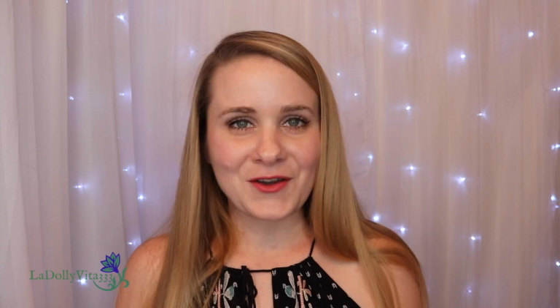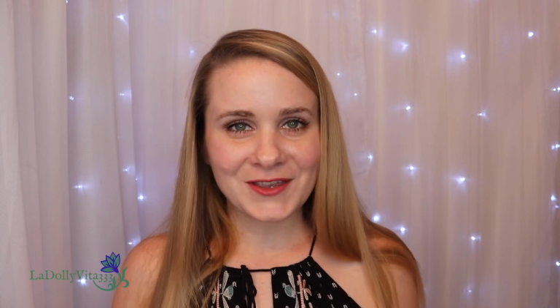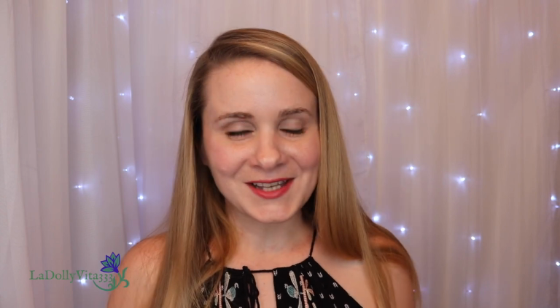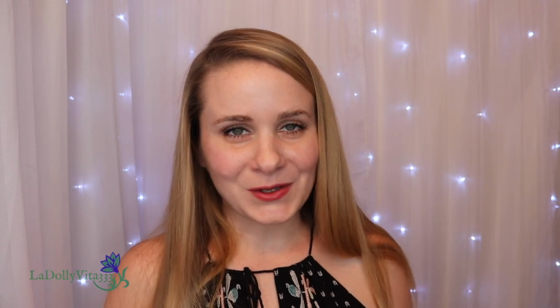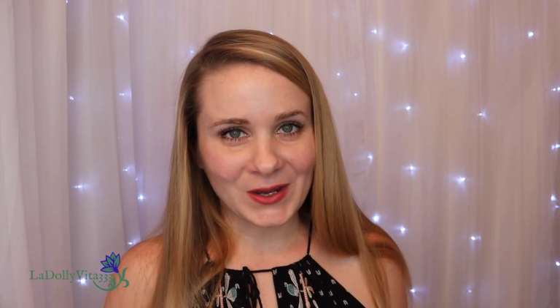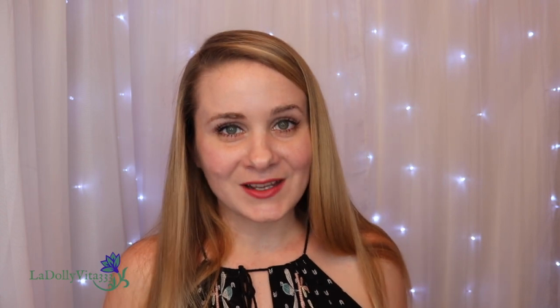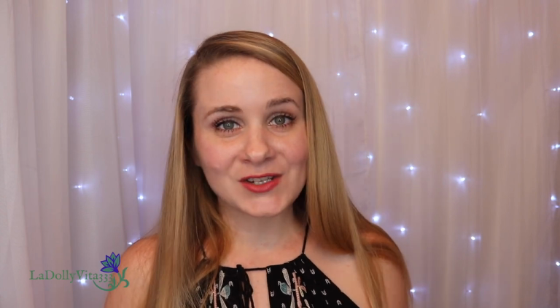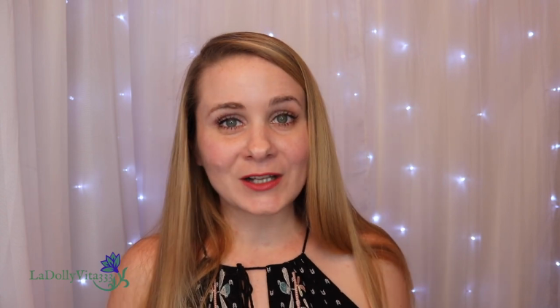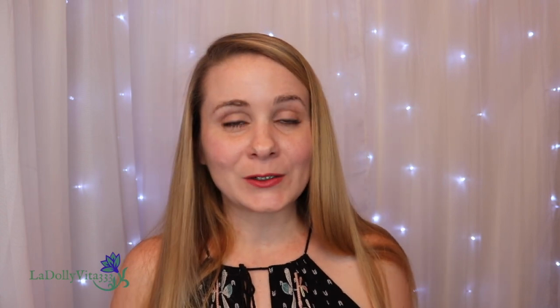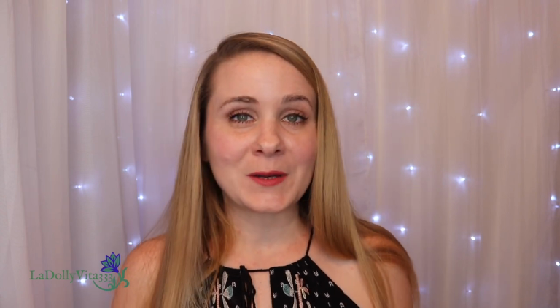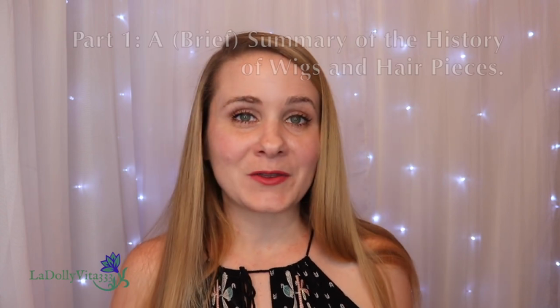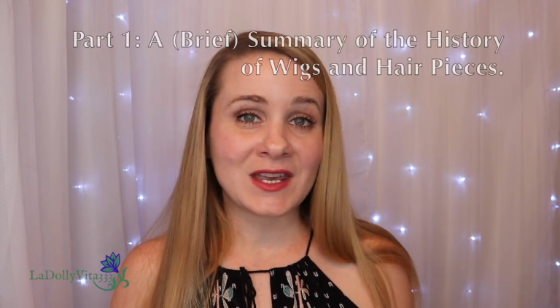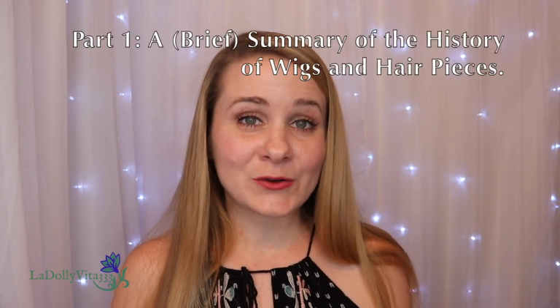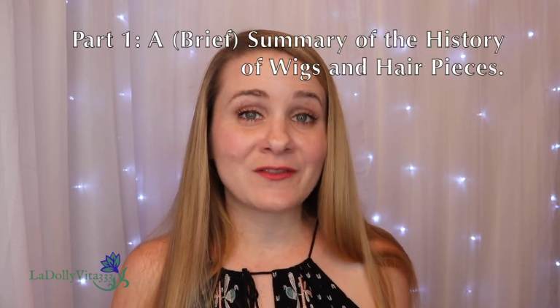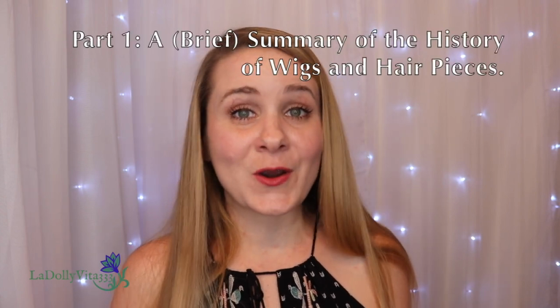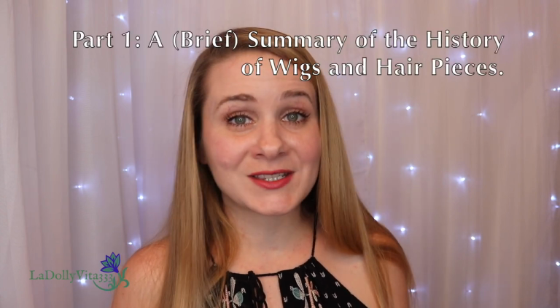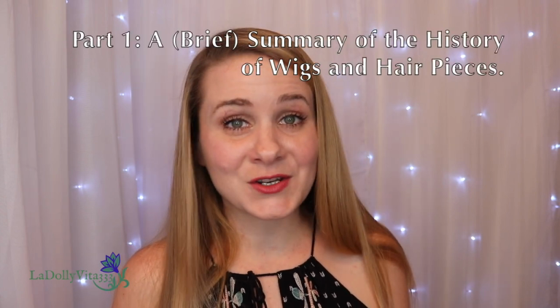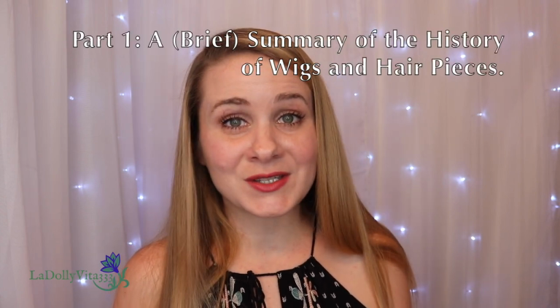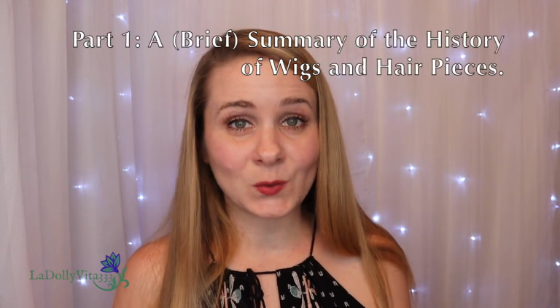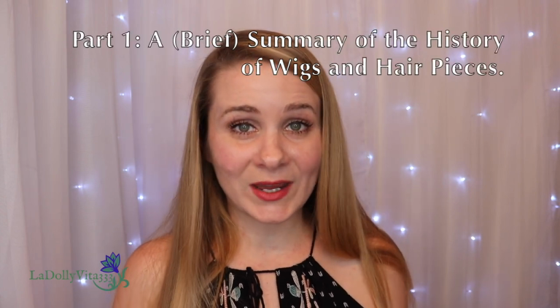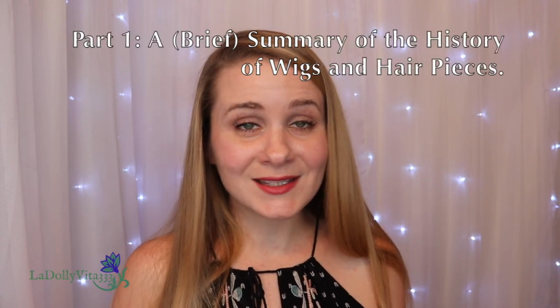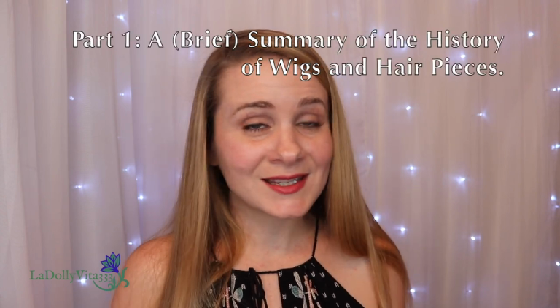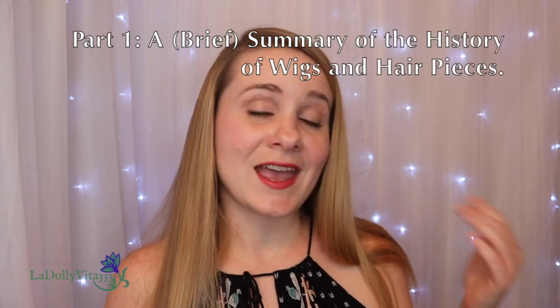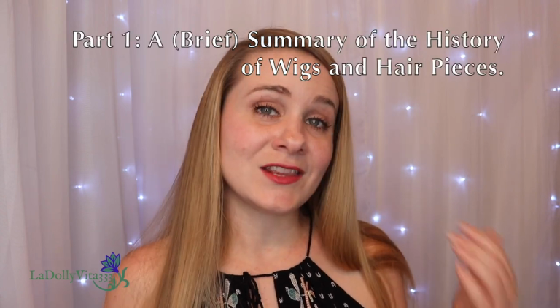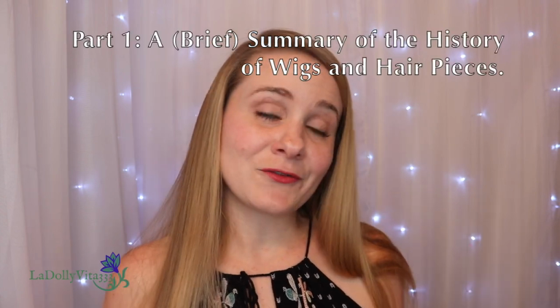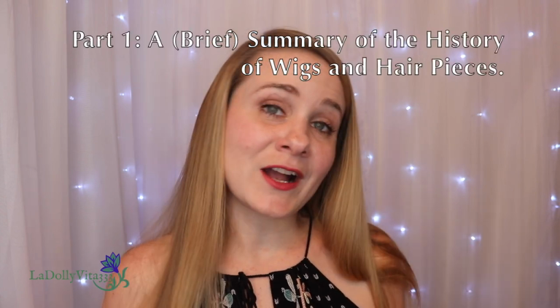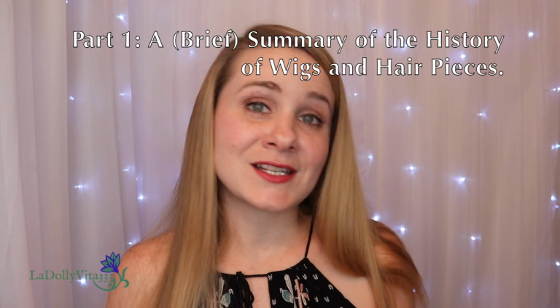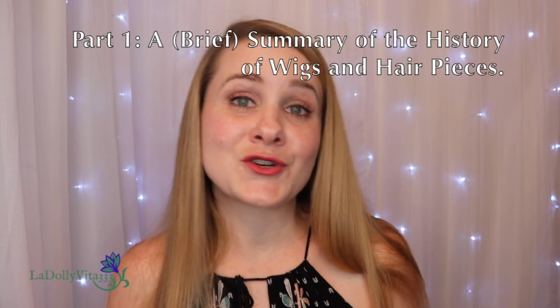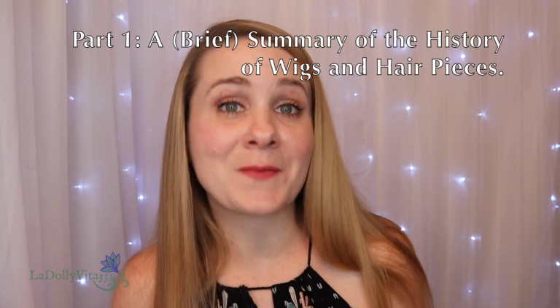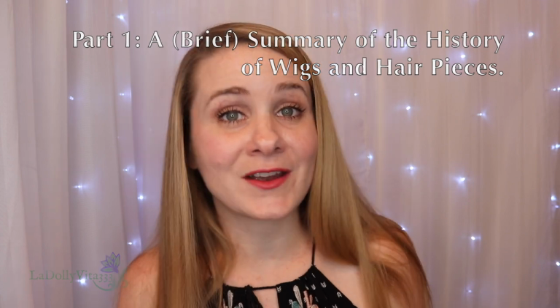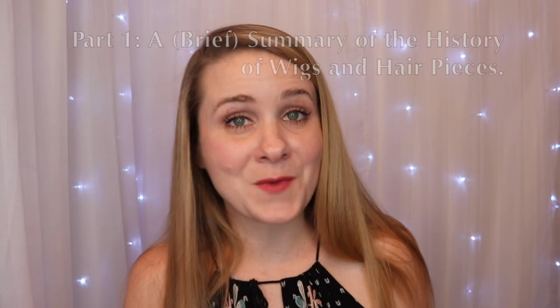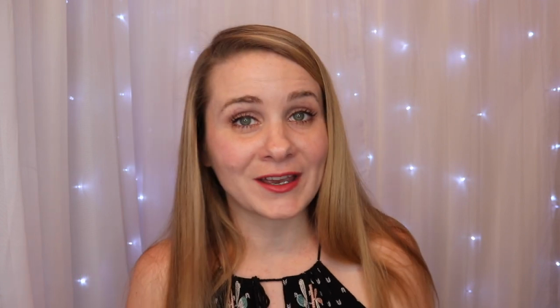Now that that's out of the way, let's talk a little bit about the history of hair extensions and wigs, and the different kinds that you can buy on the market.